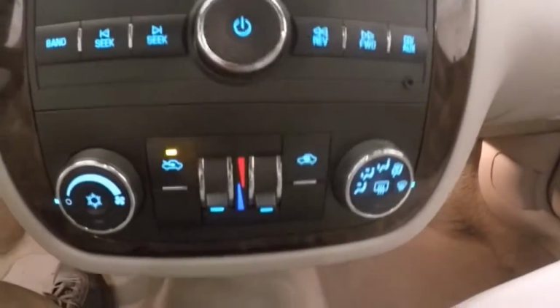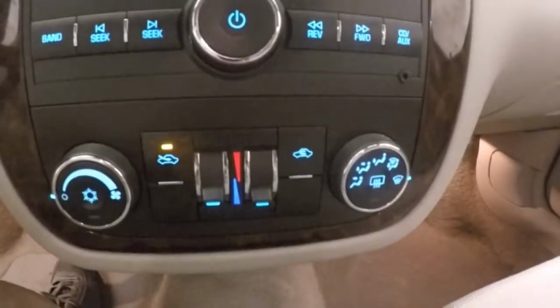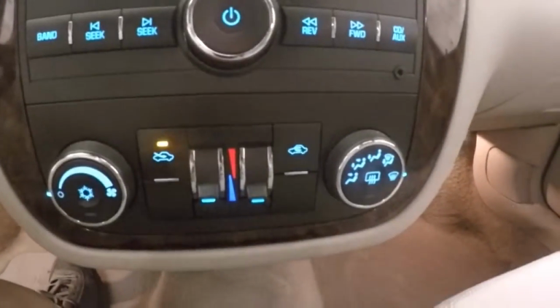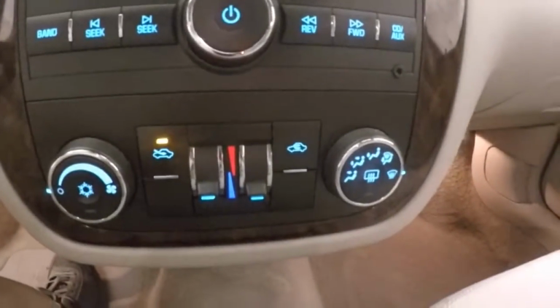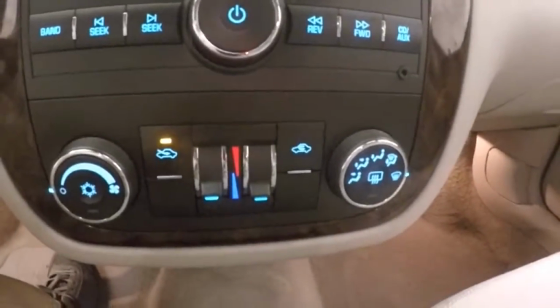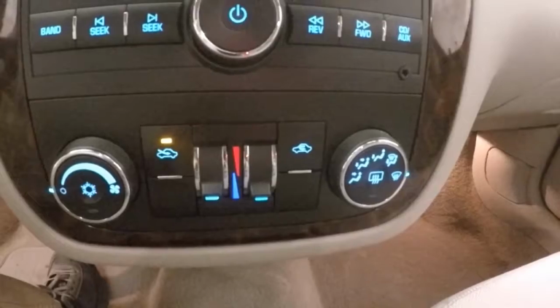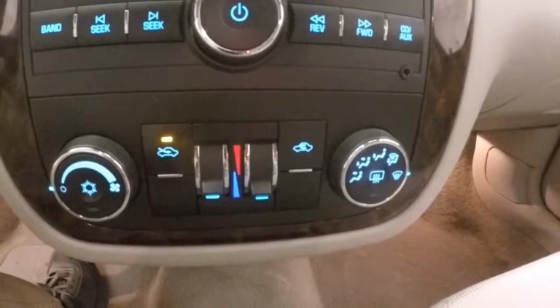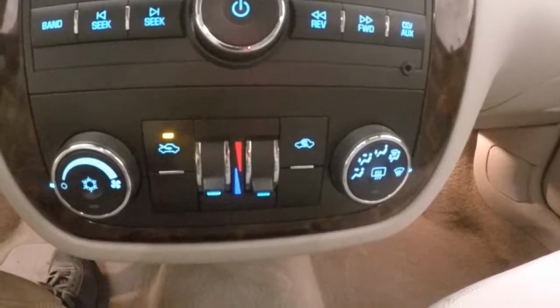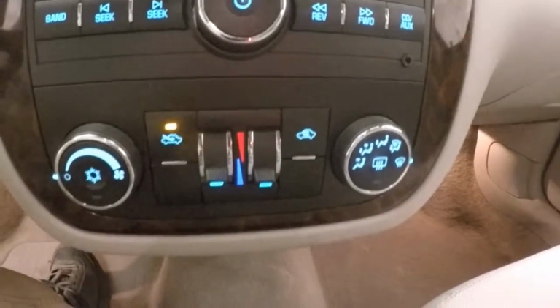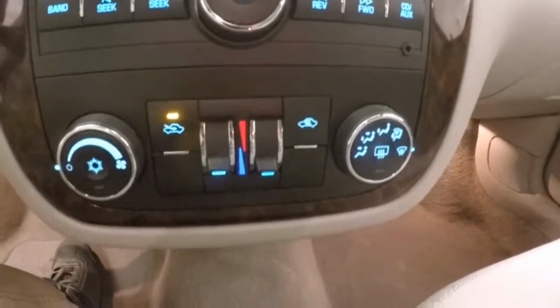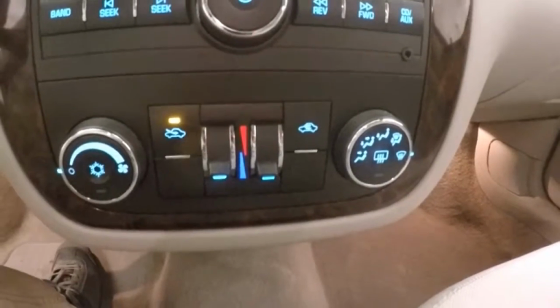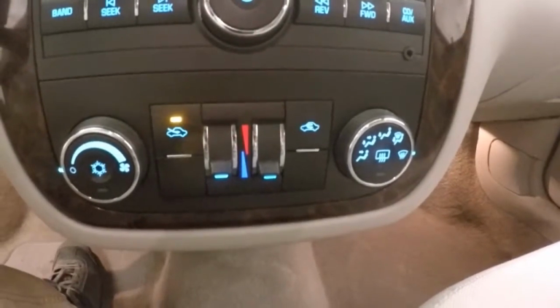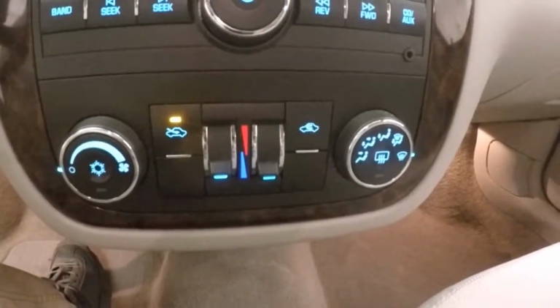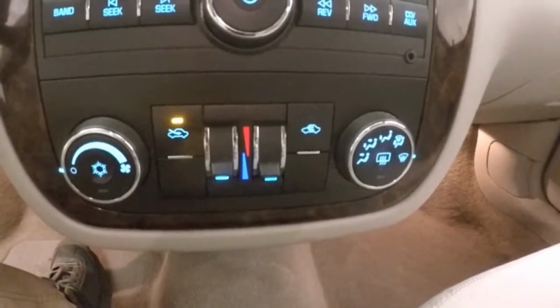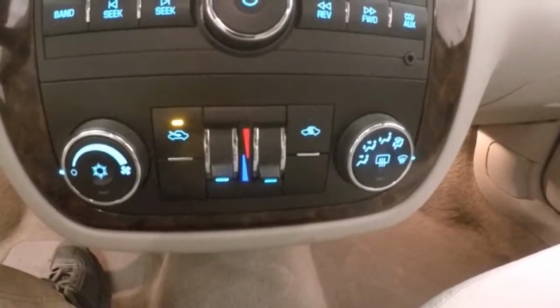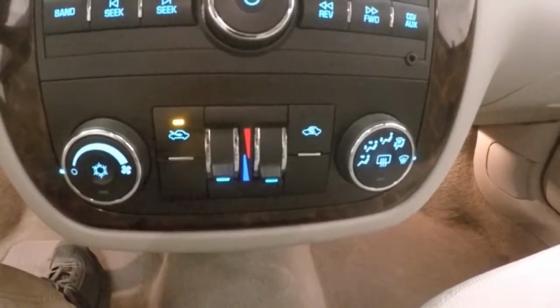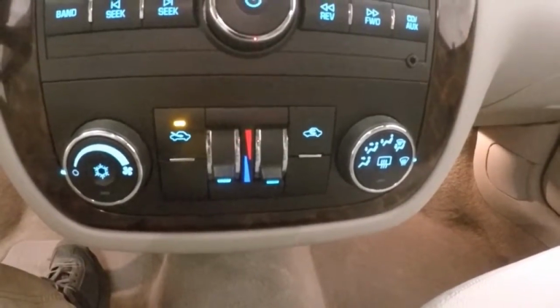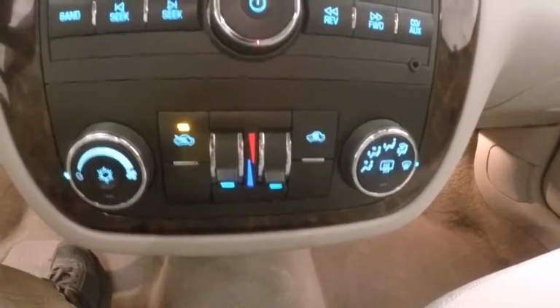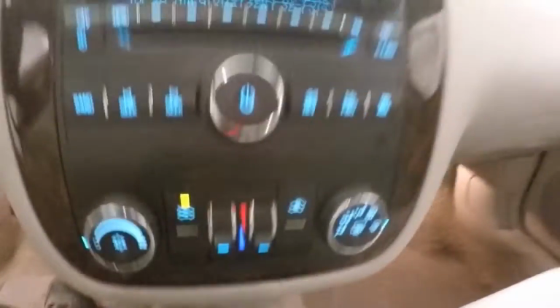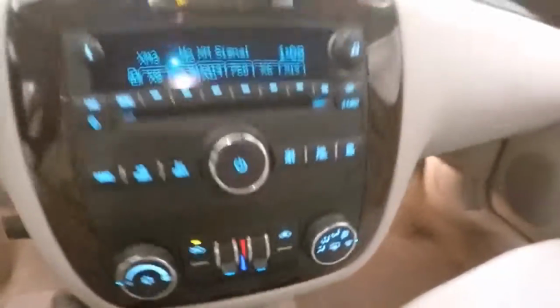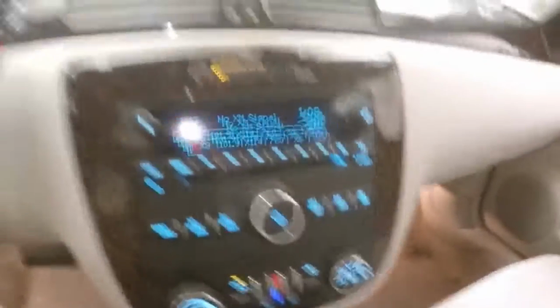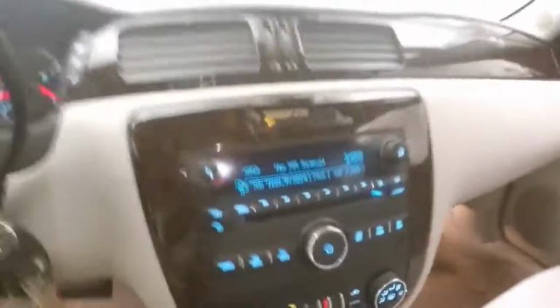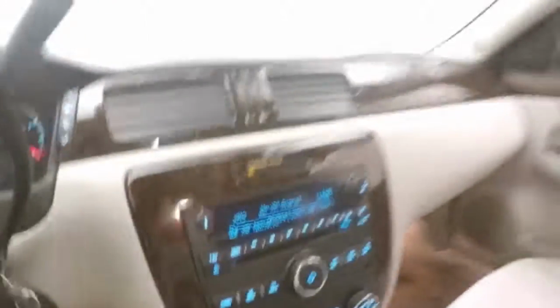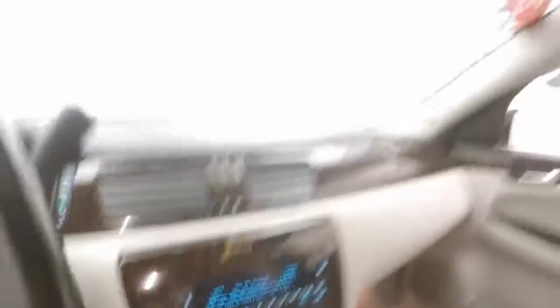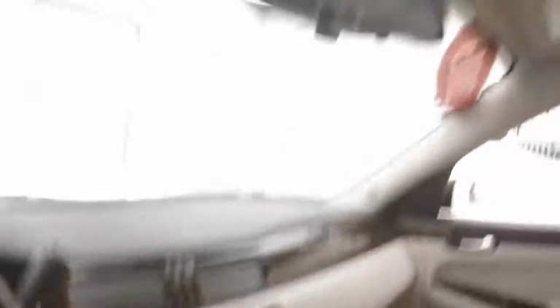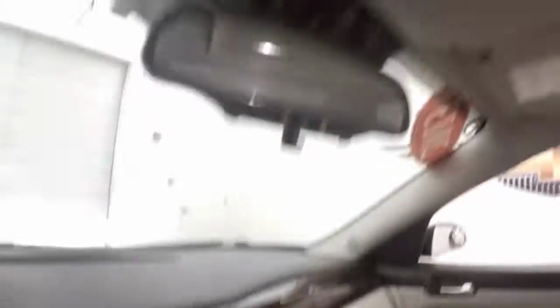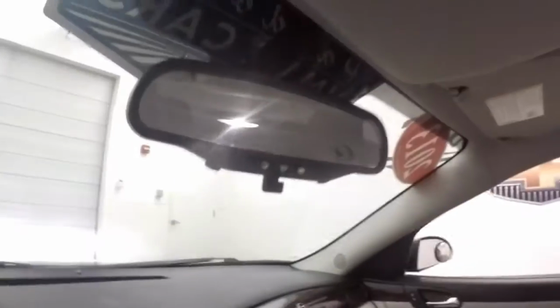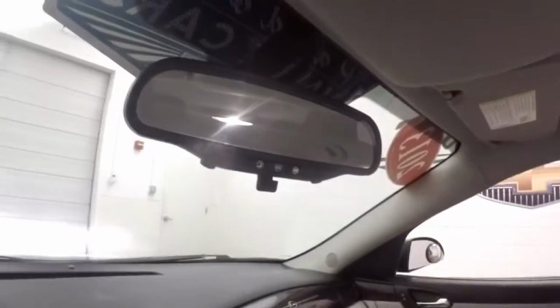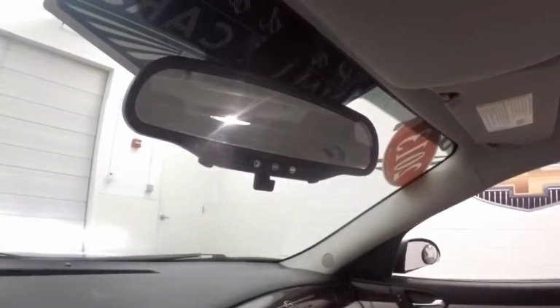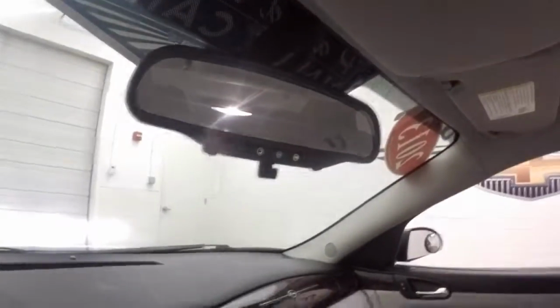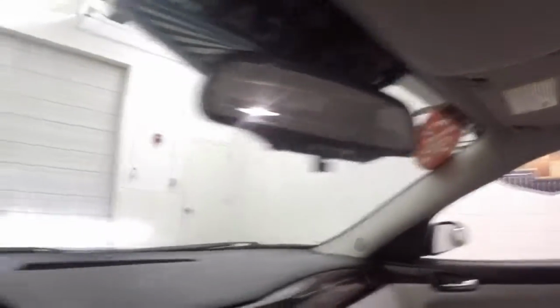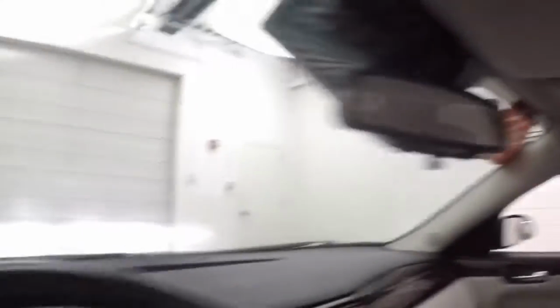Climate control — dual climate. OnStar capable.